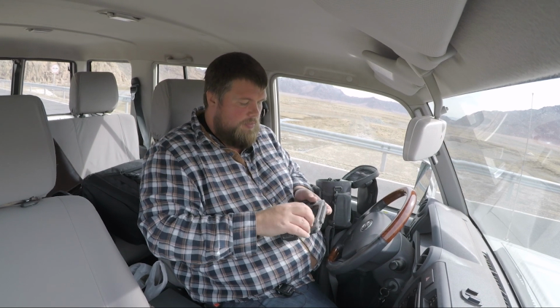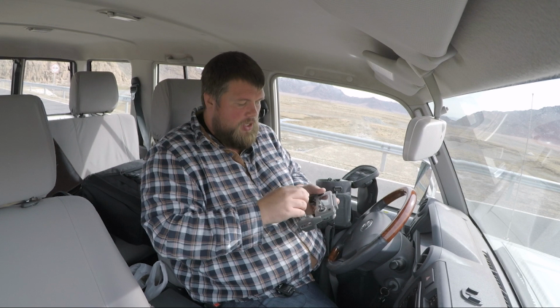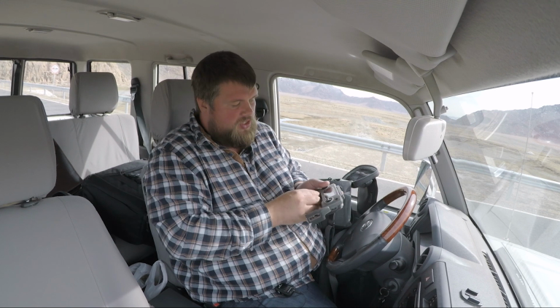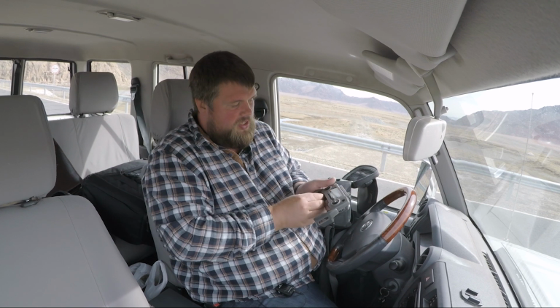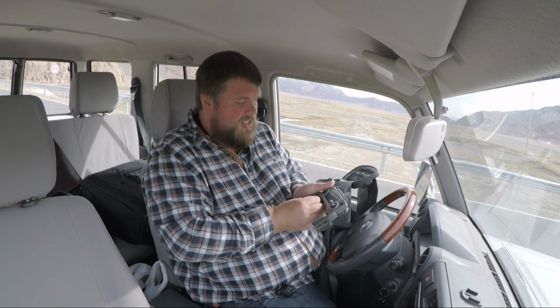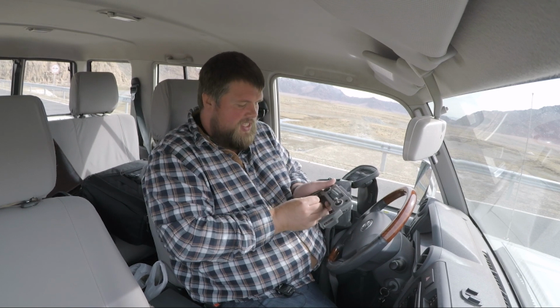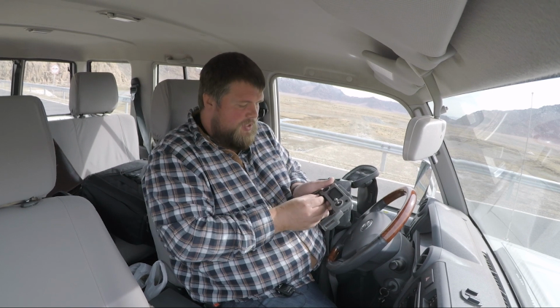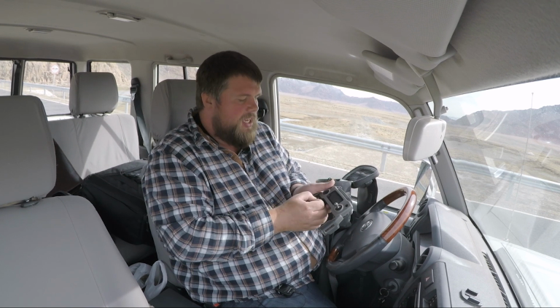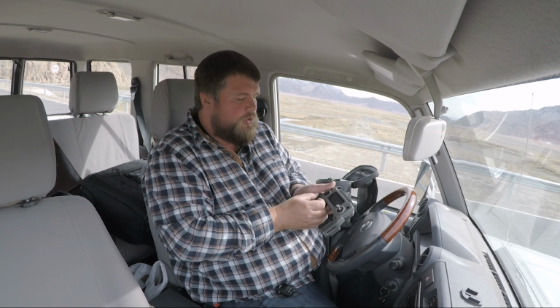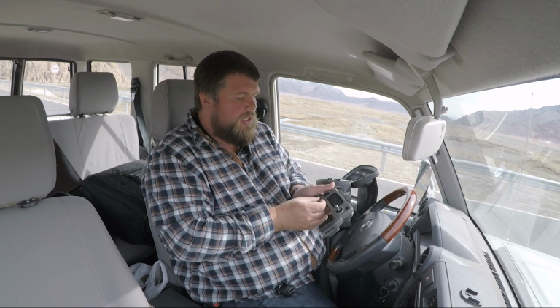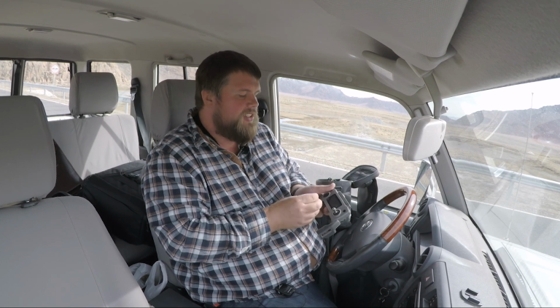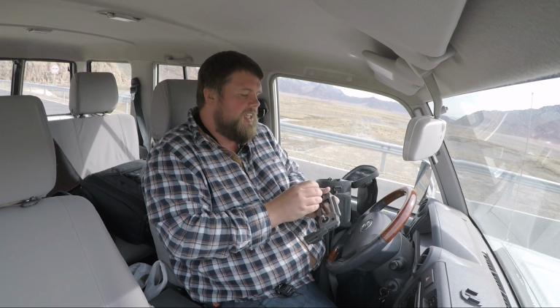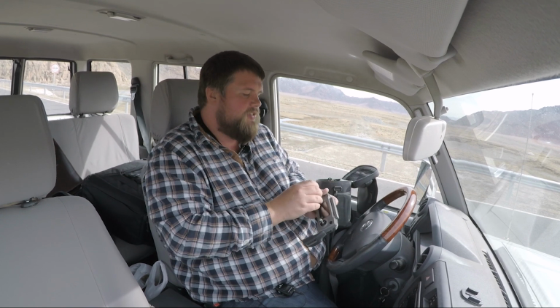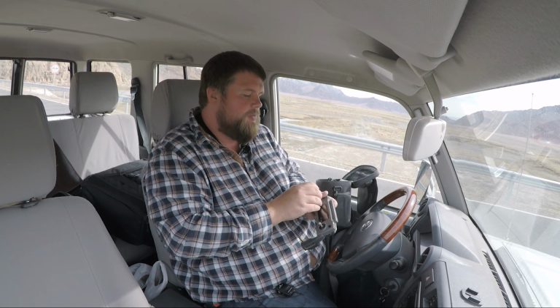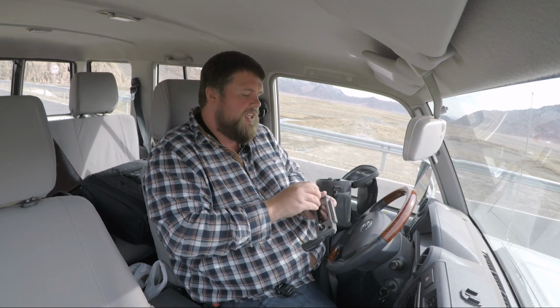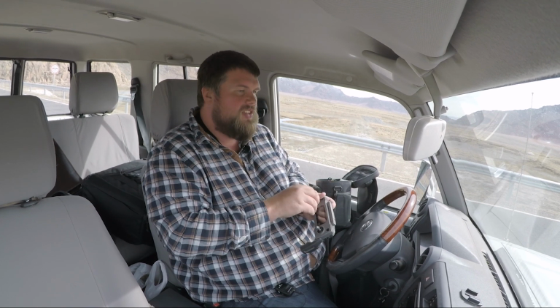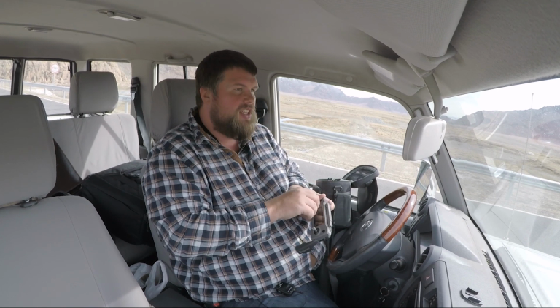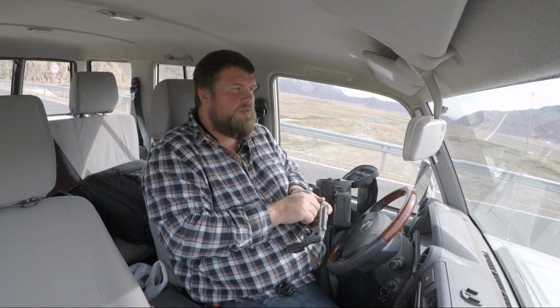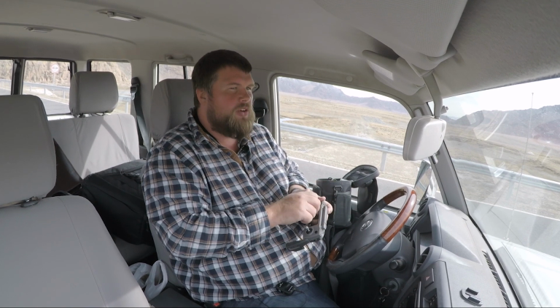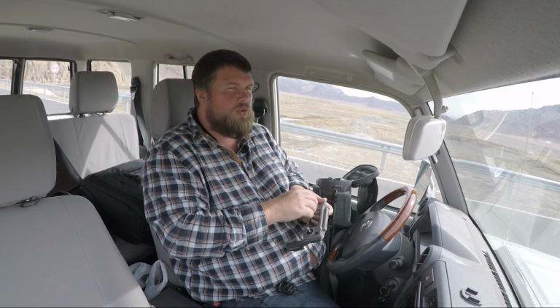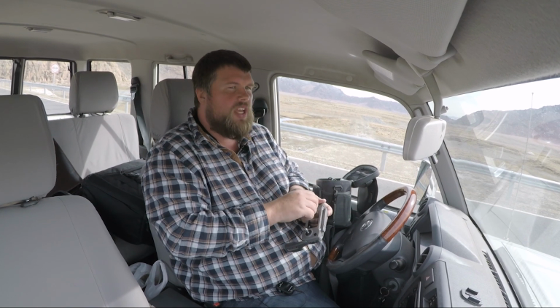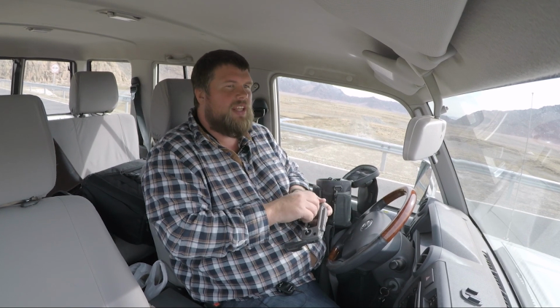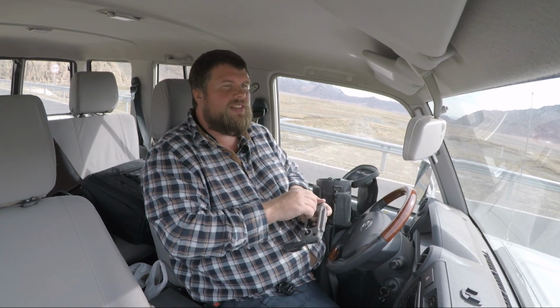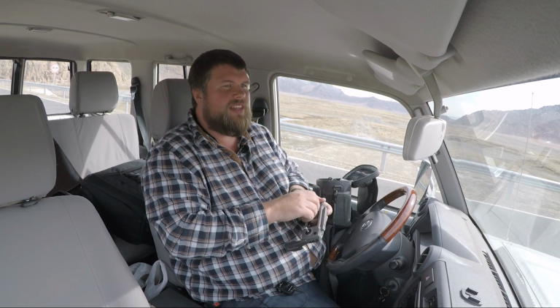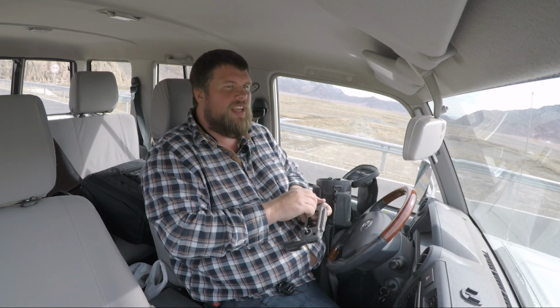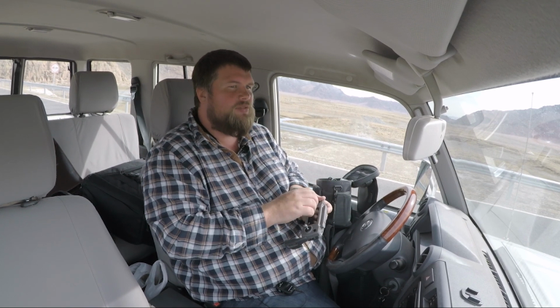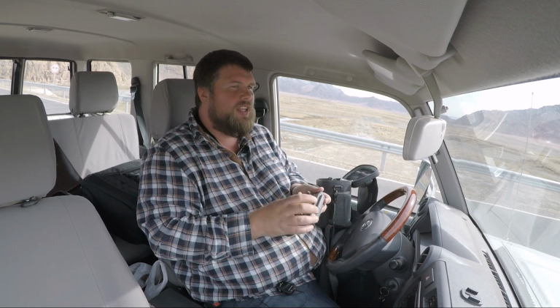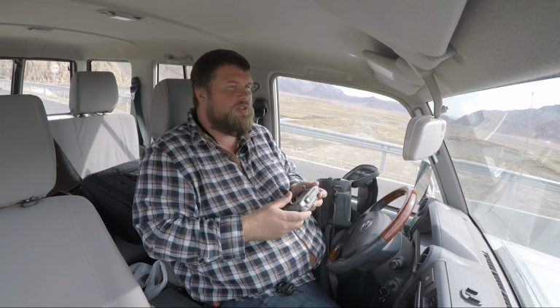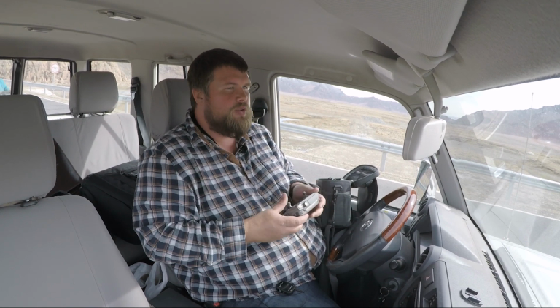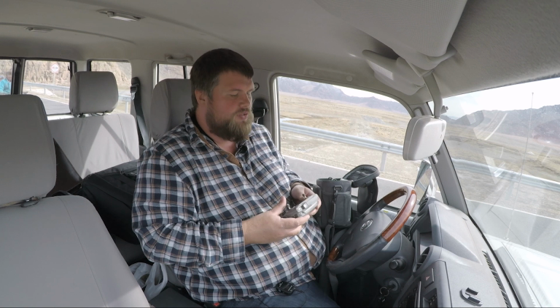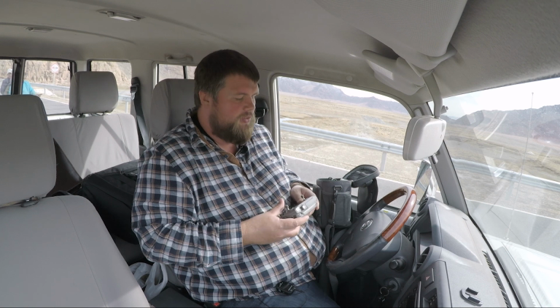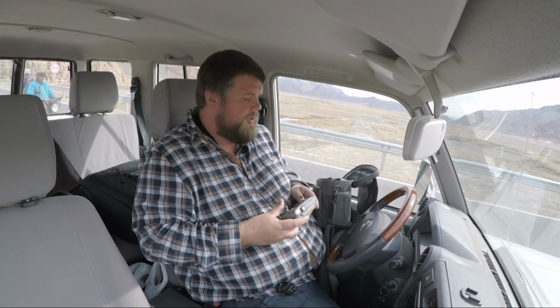It seems to be a rule here that if something is left by the roadside, it's free to use — or to take — for everyone.